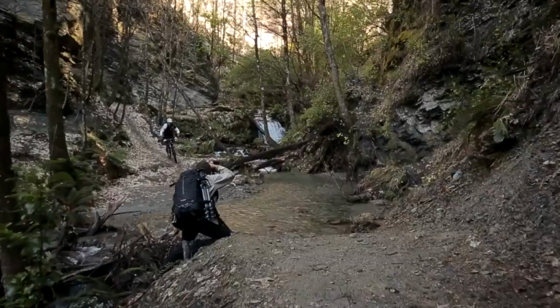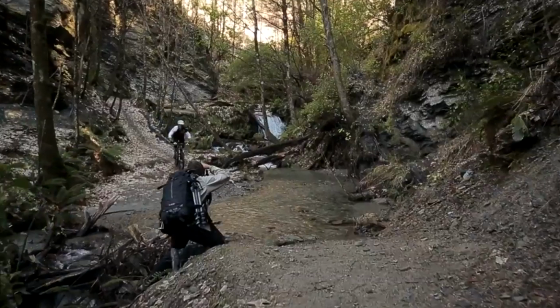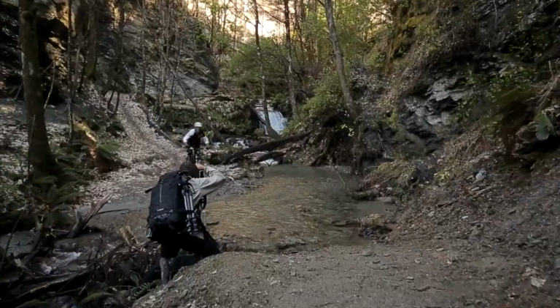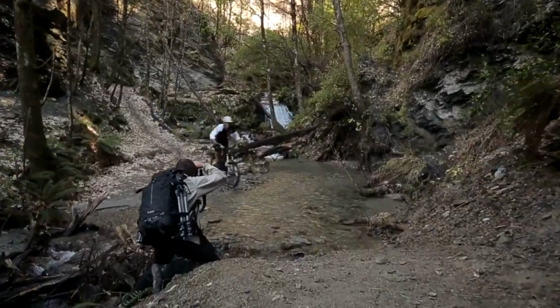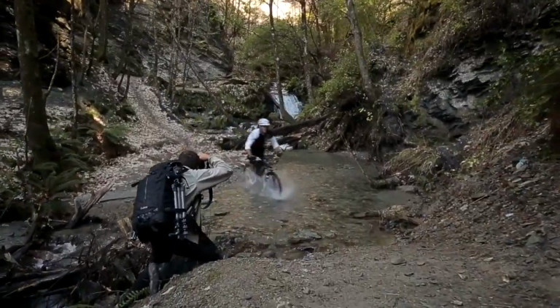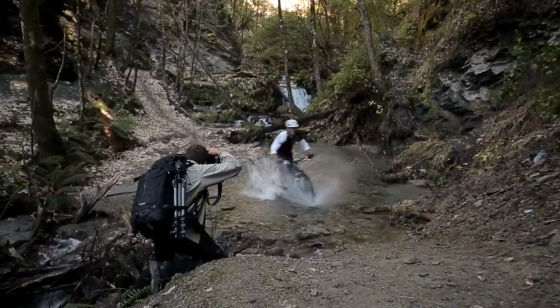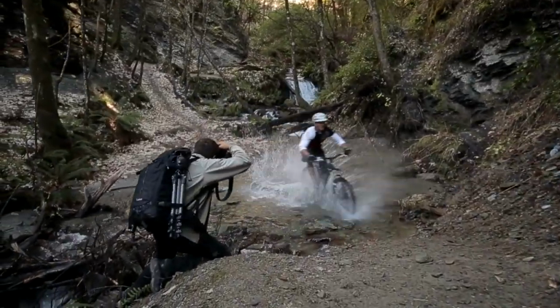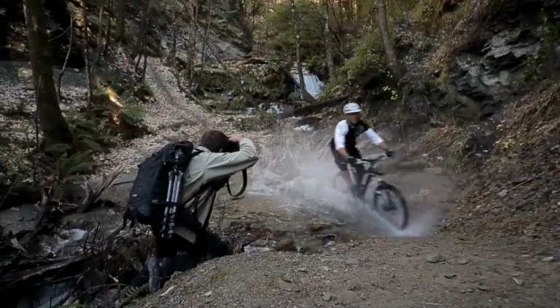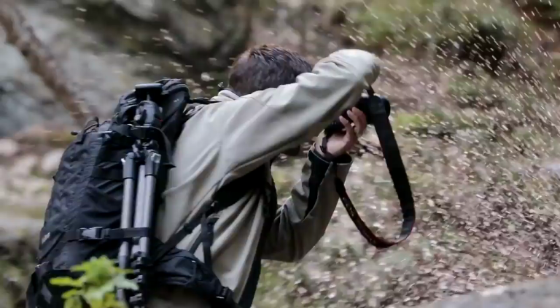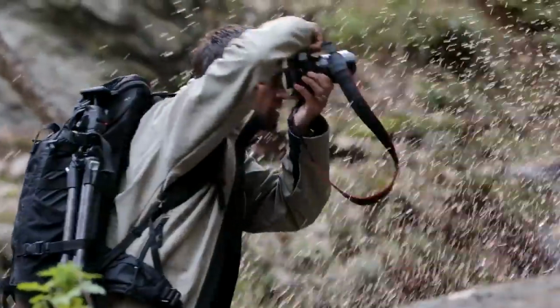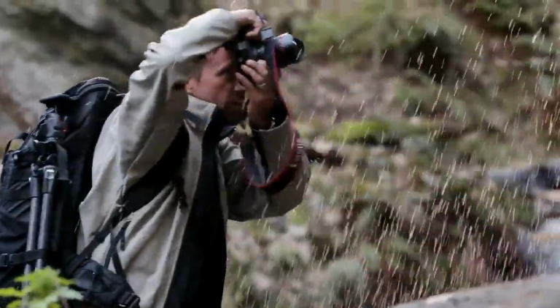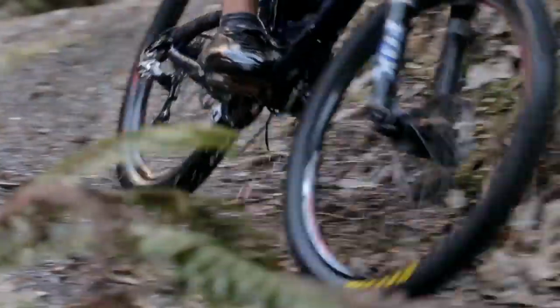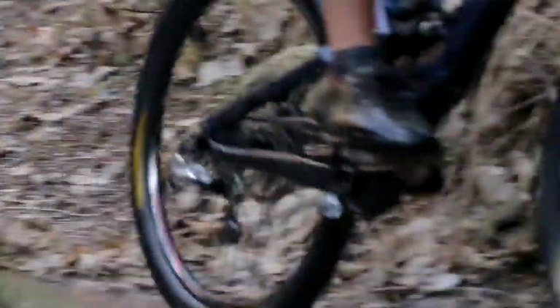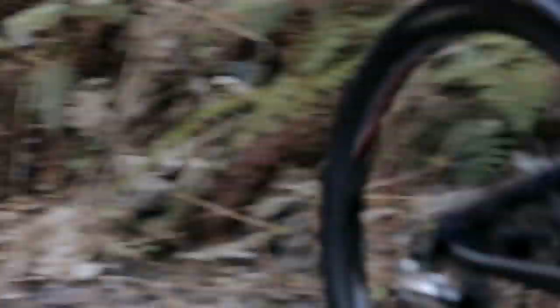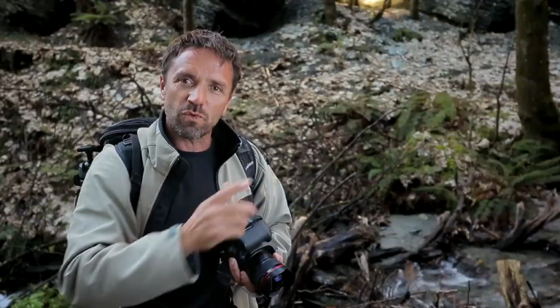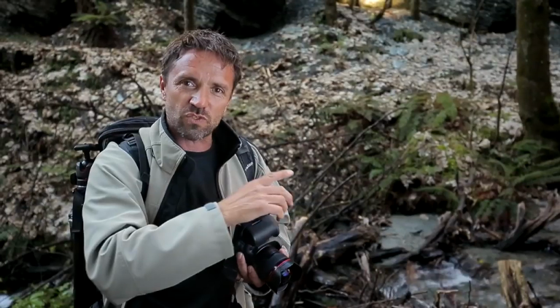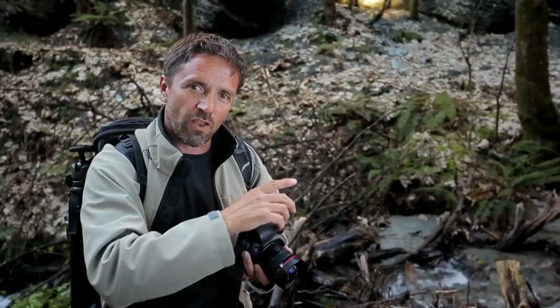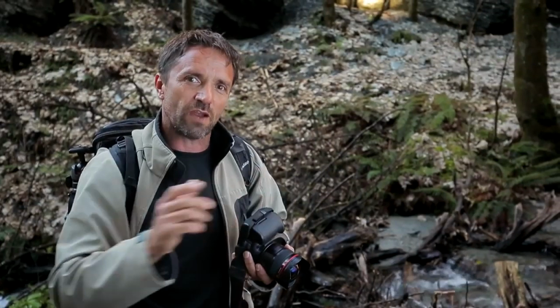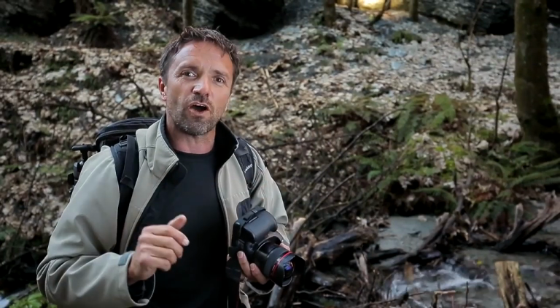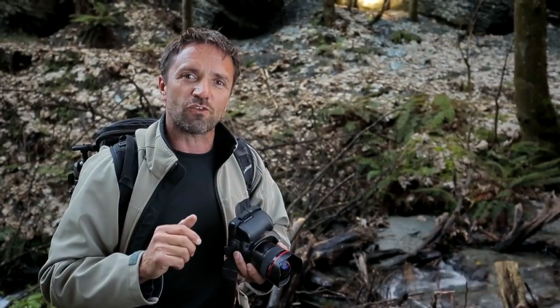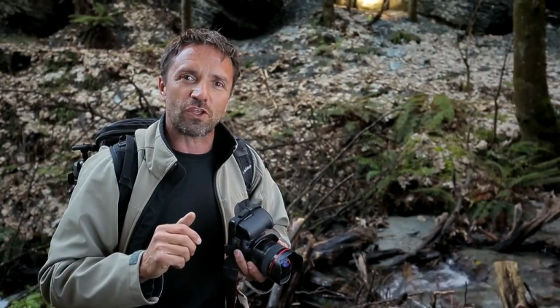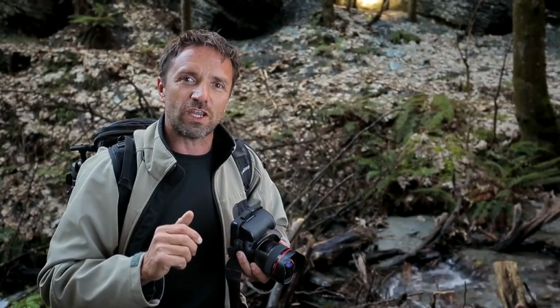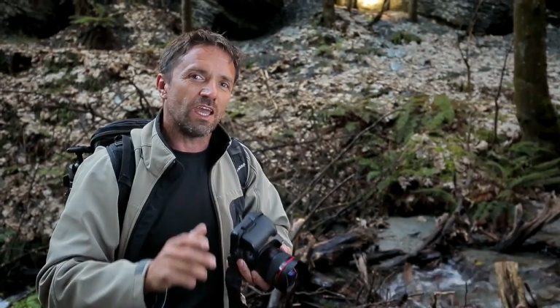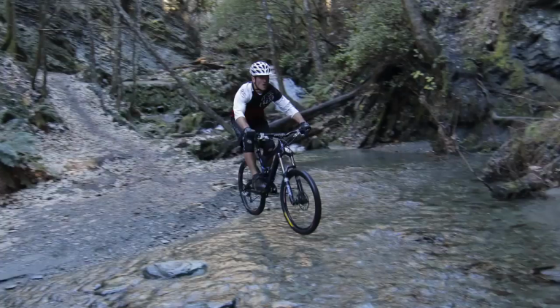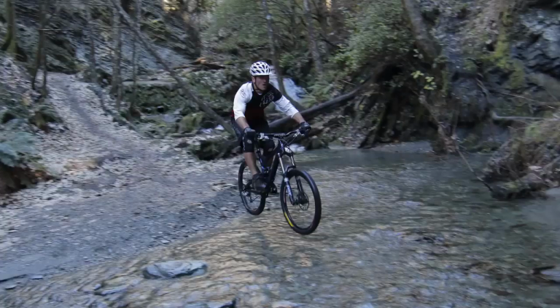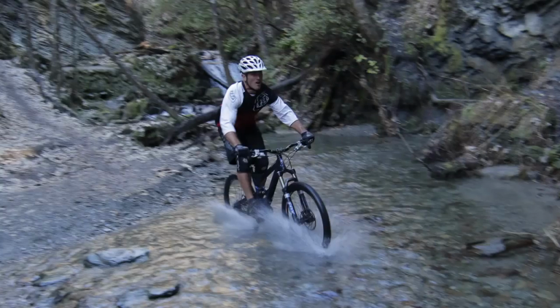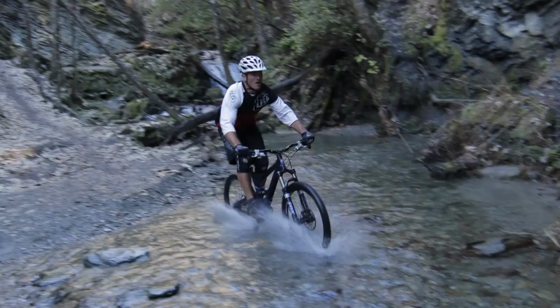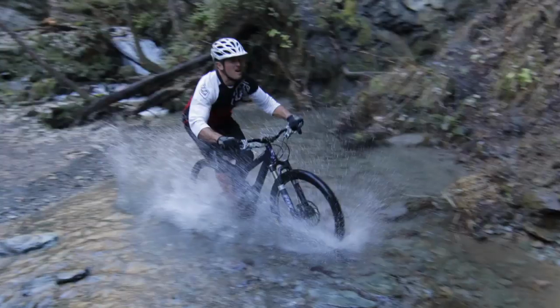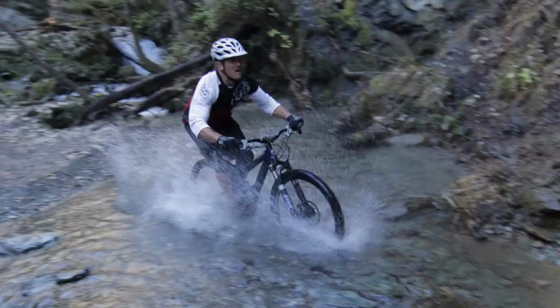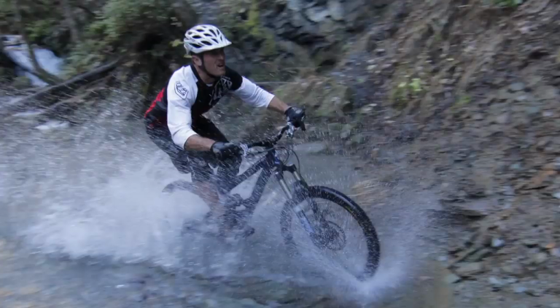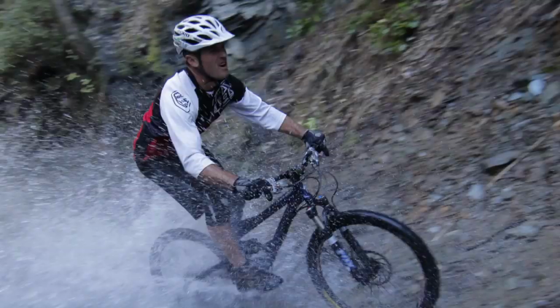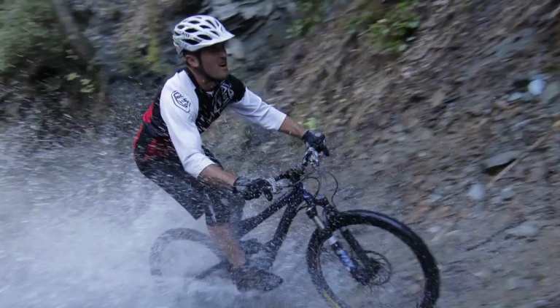This new autofocus works incredibly well in low light. We've just followed our rider through the creek and managed to get every frame in focus.